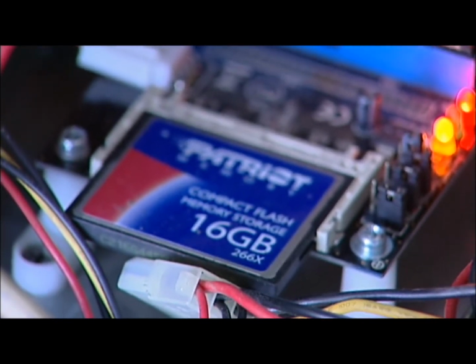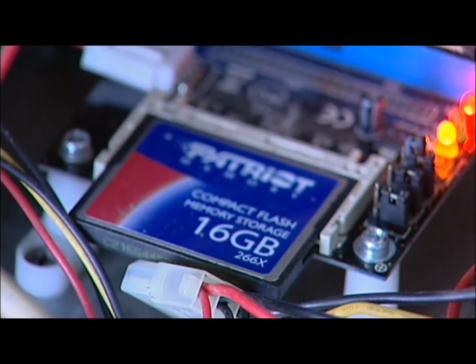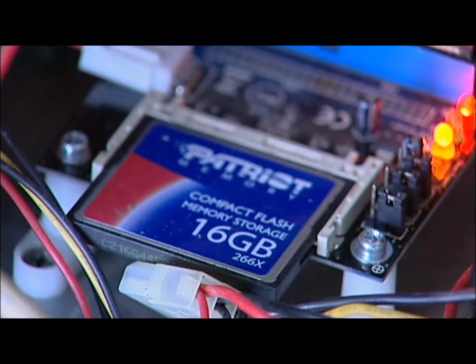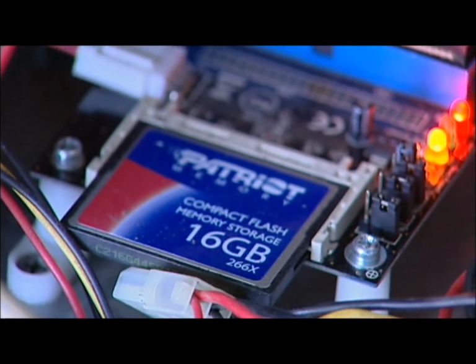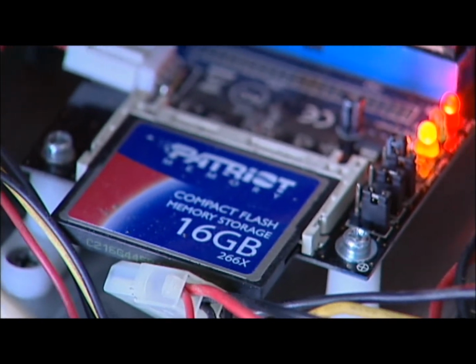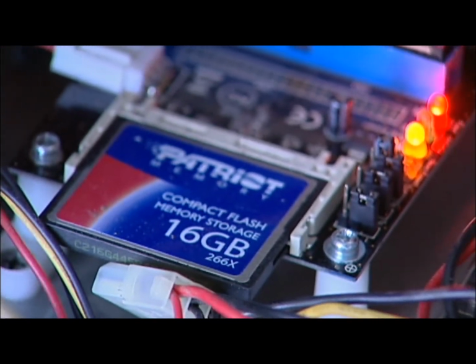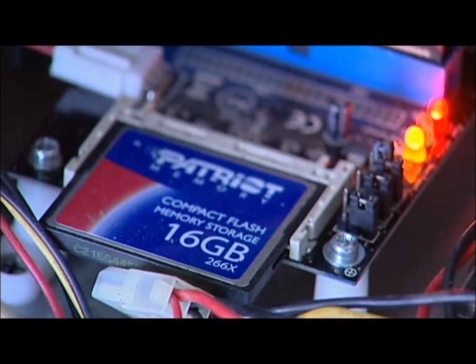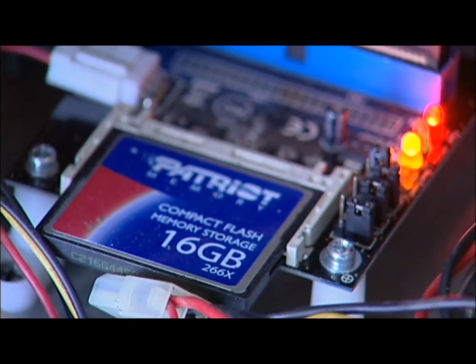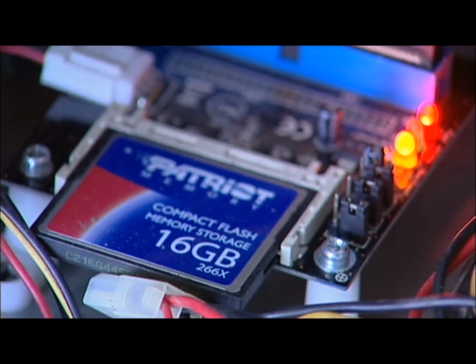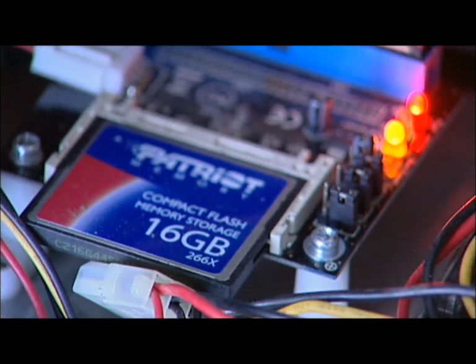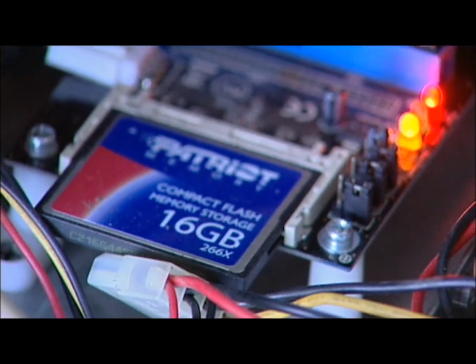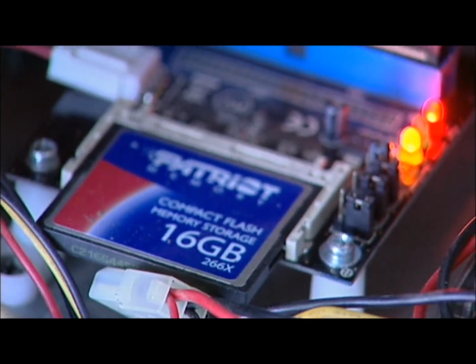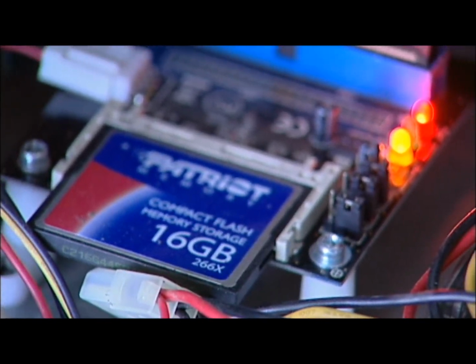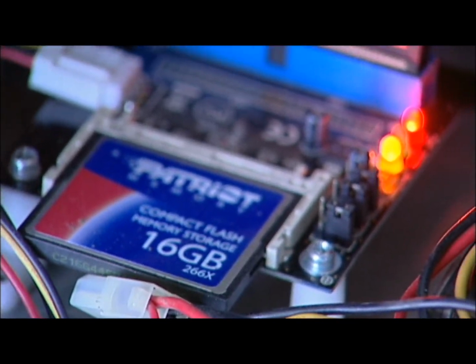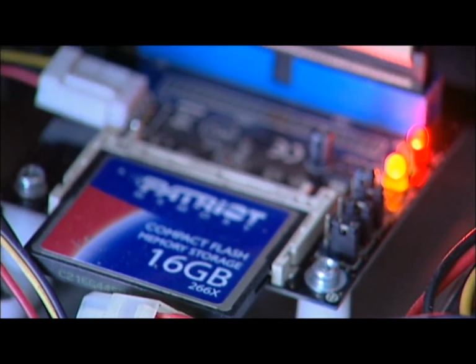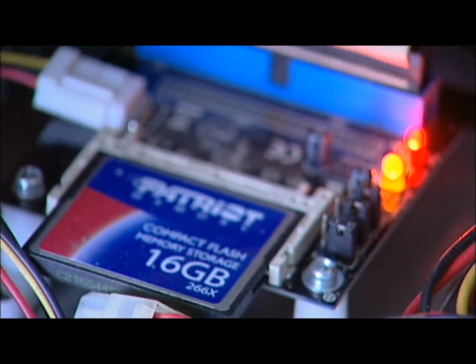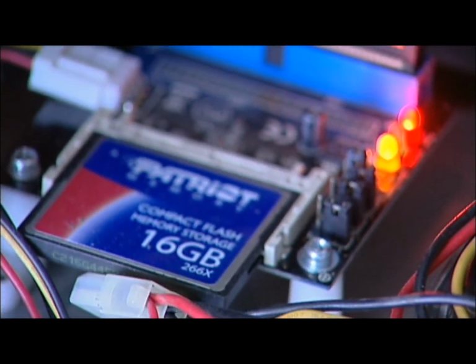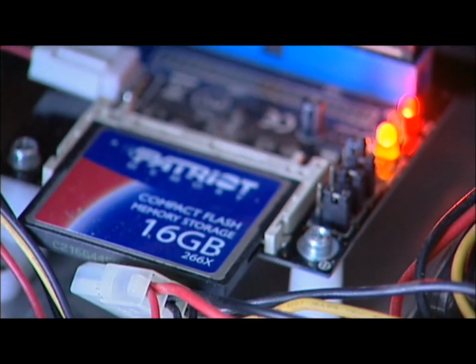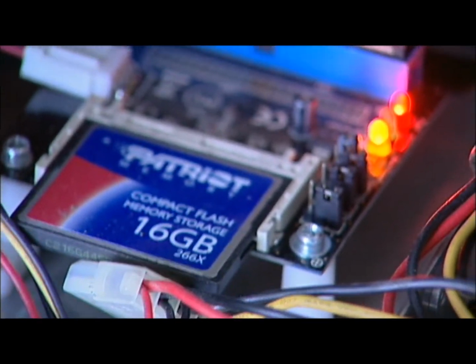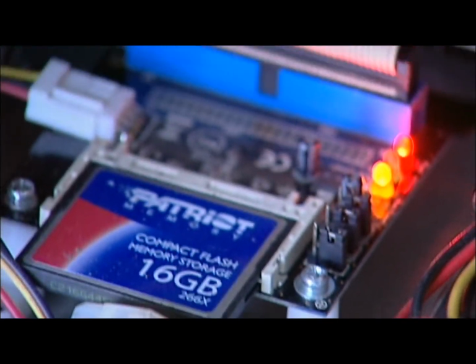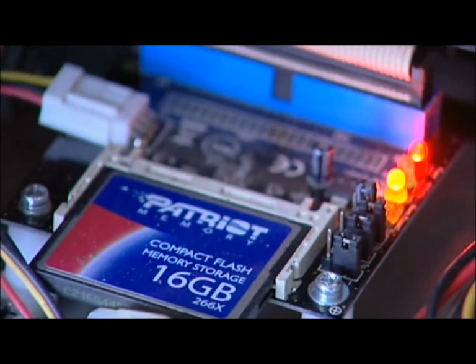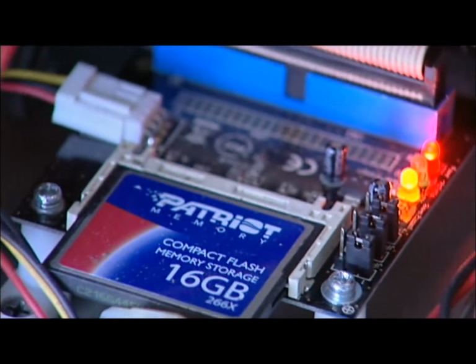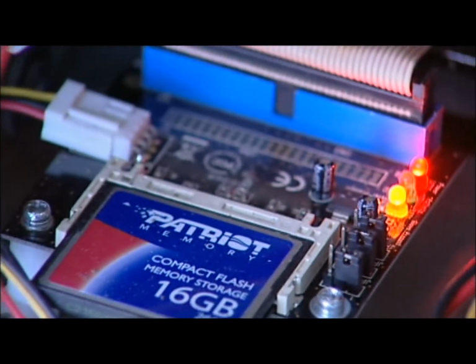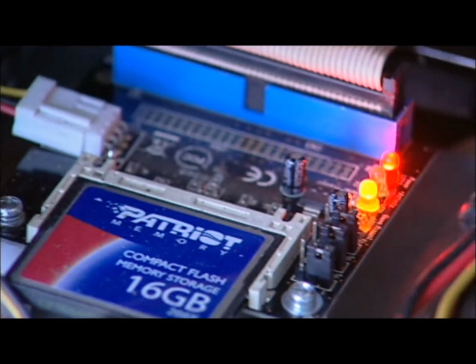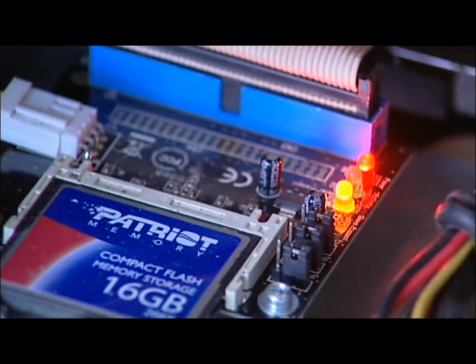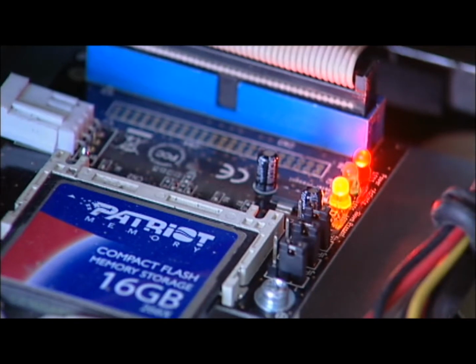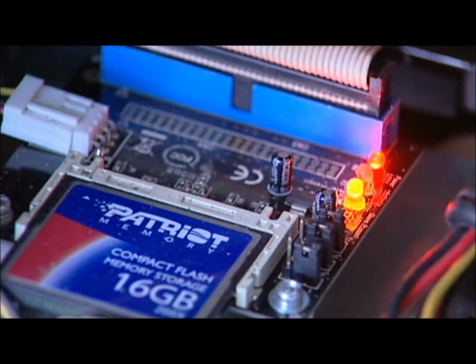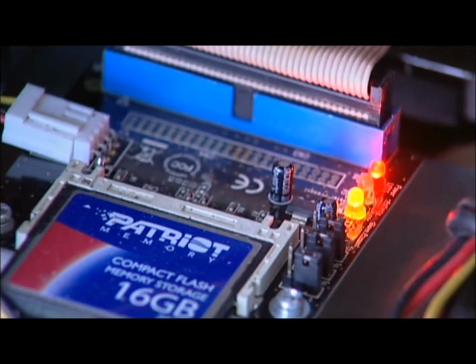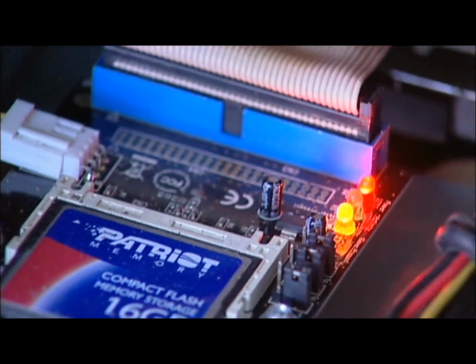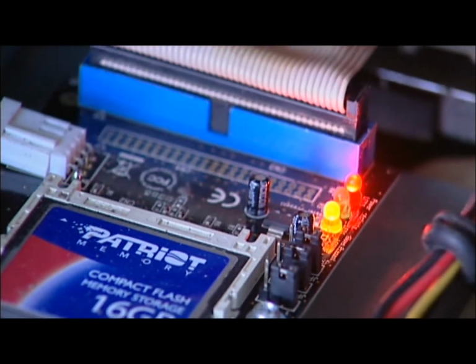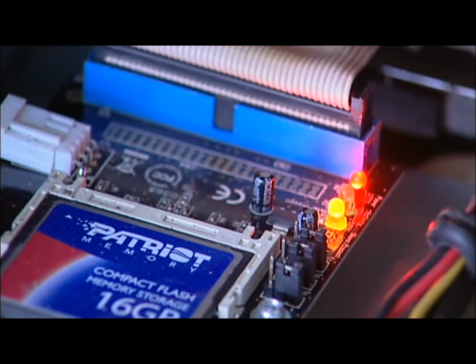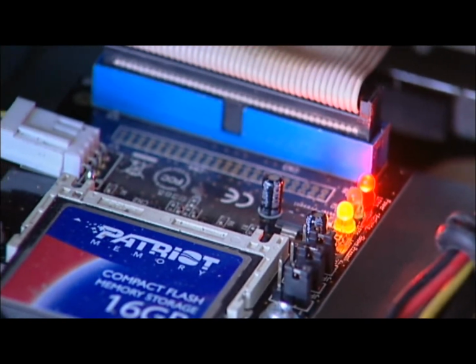With the motherboard pulled out, we can take a closer look at the unit.